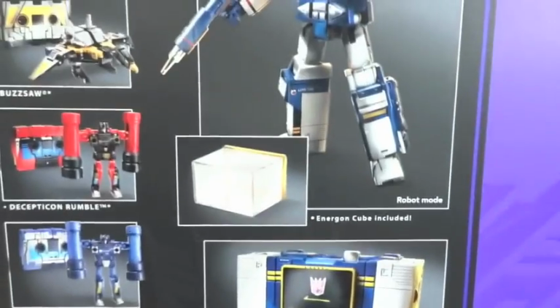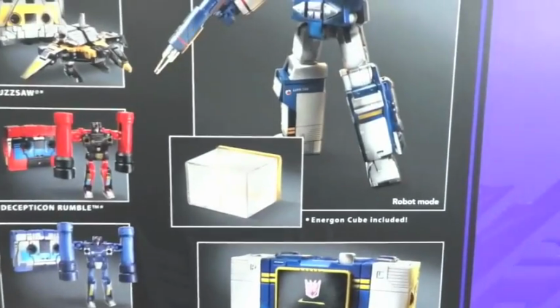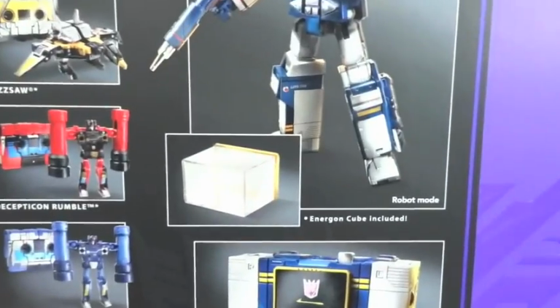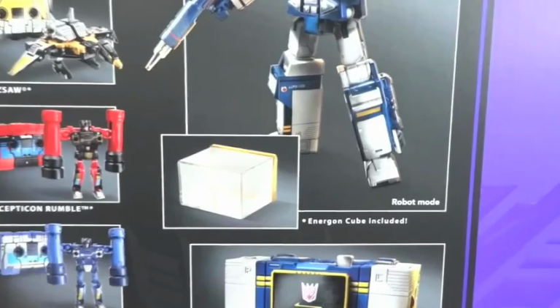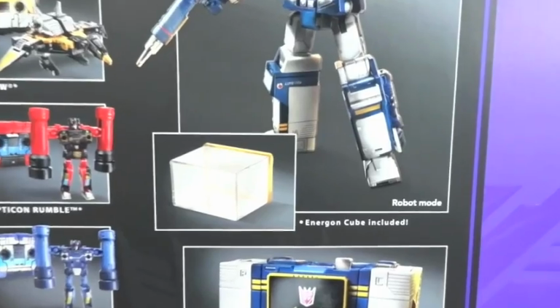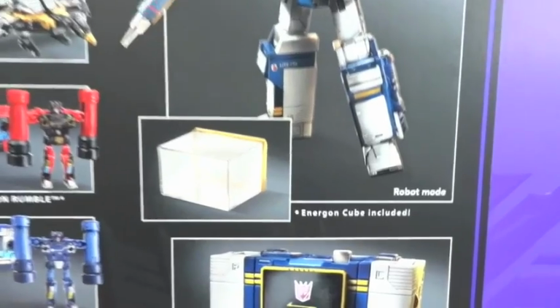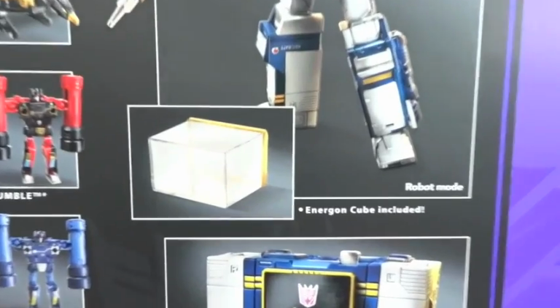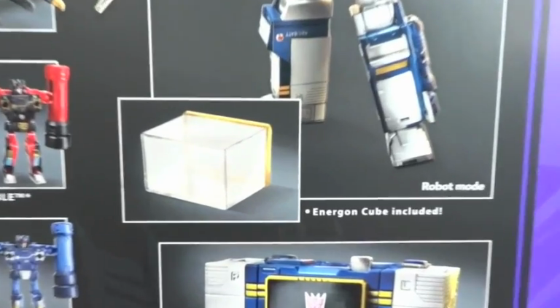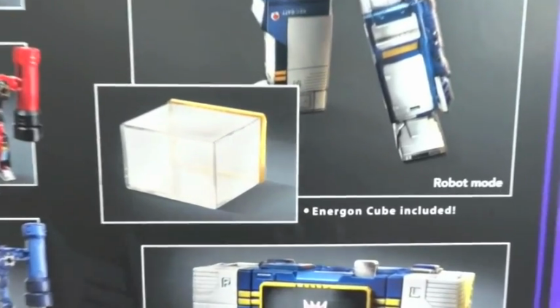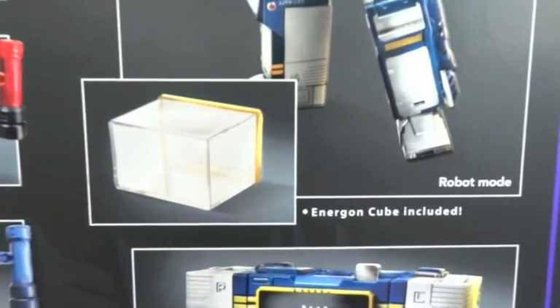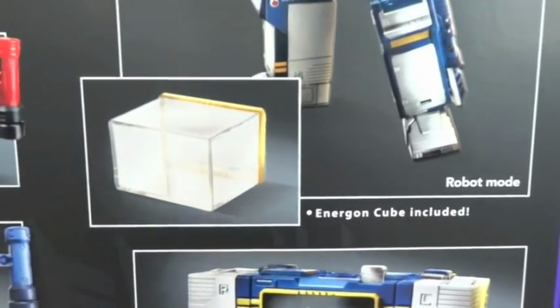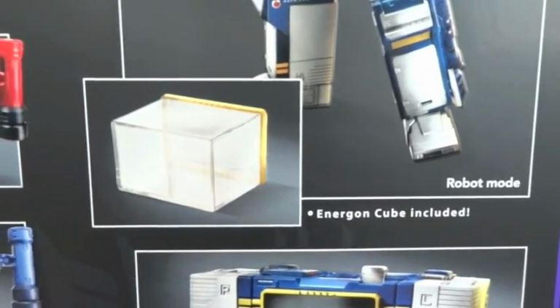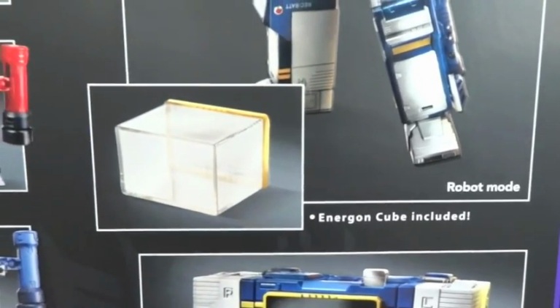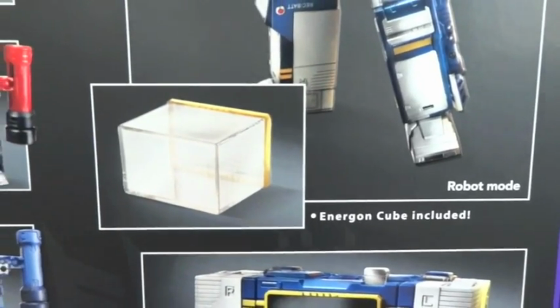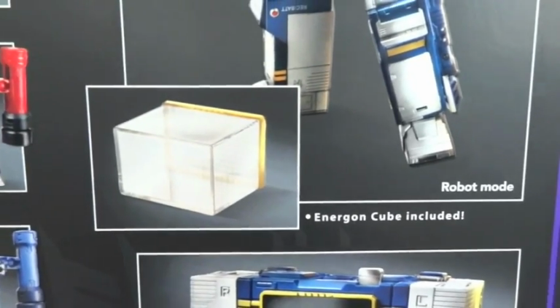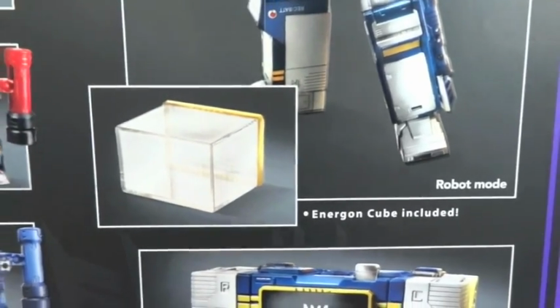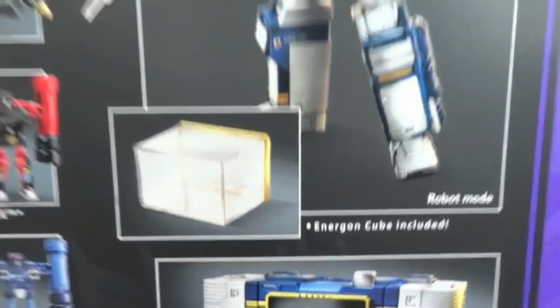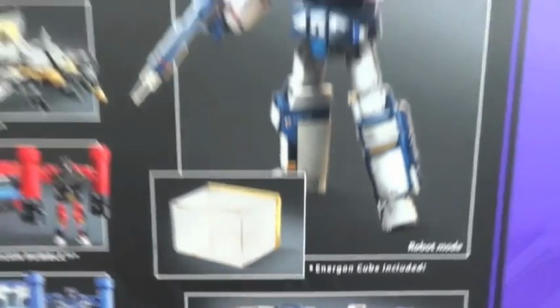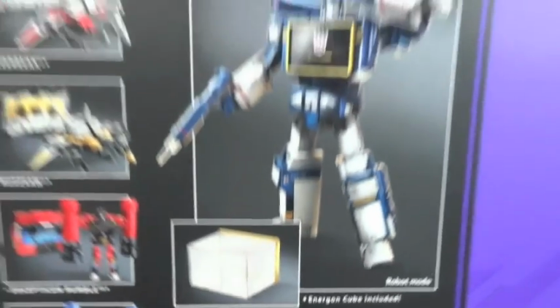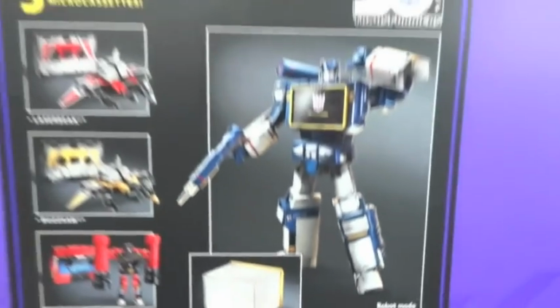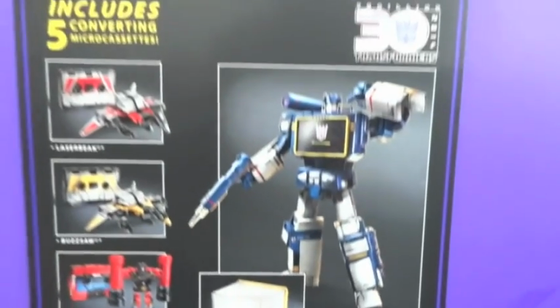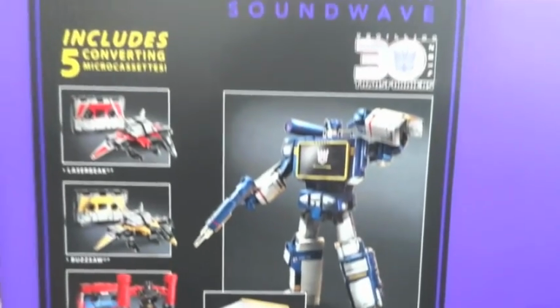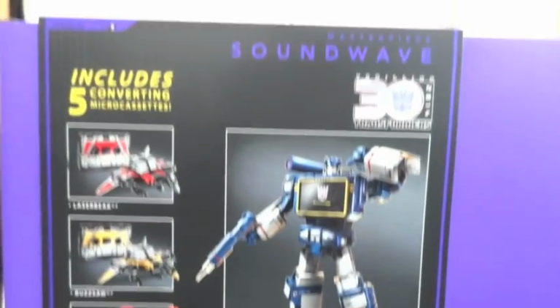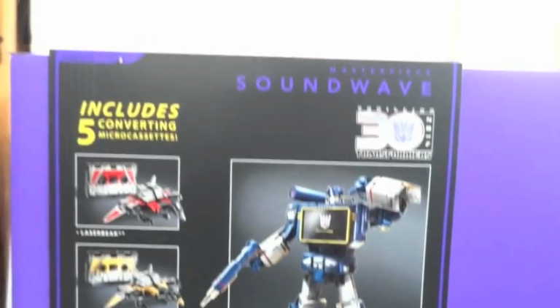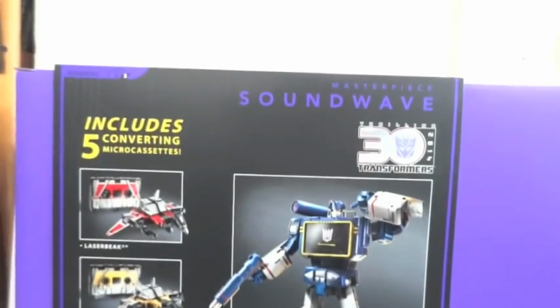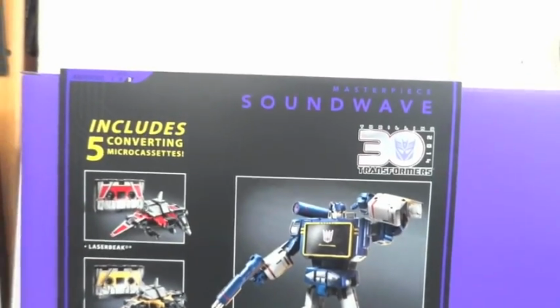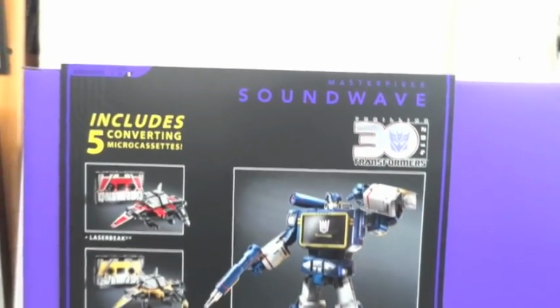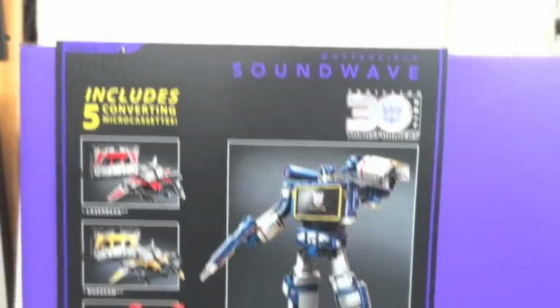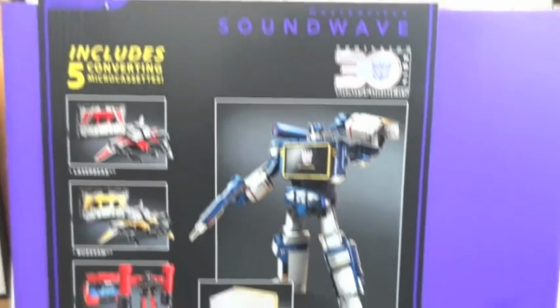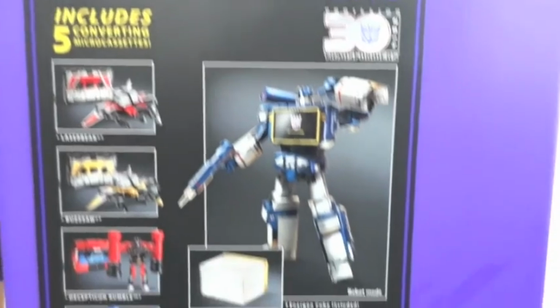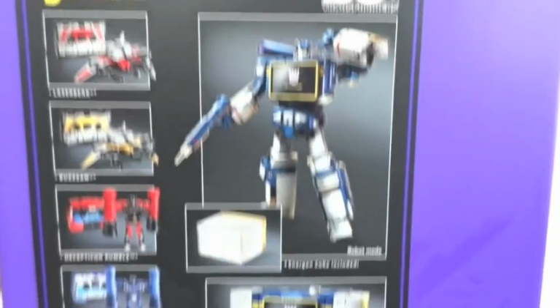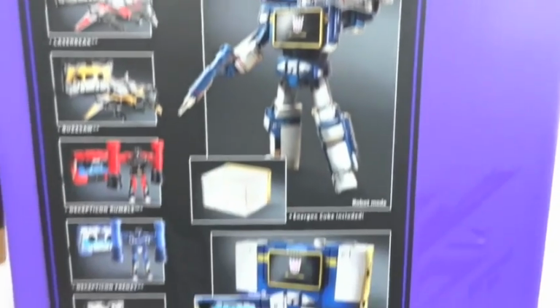And what is this? The Energon cube is included. So let's take them out of the packaging.